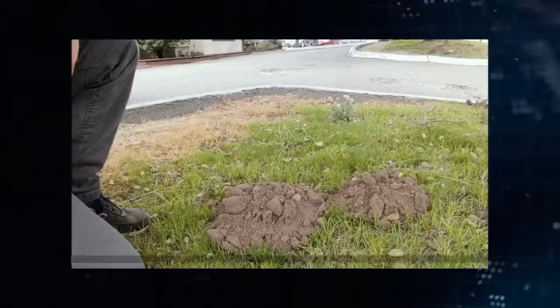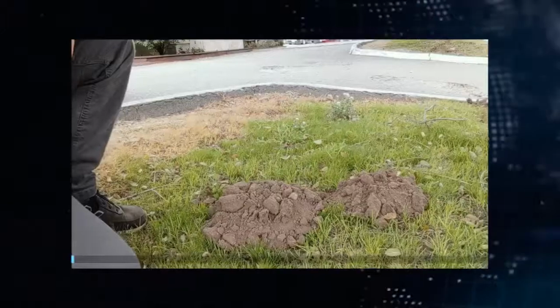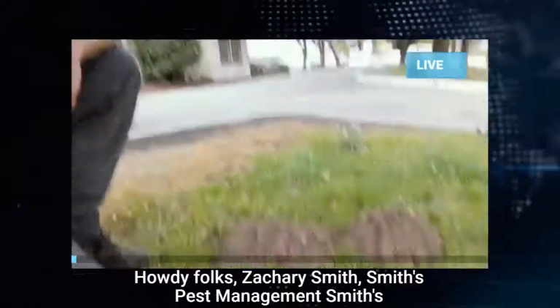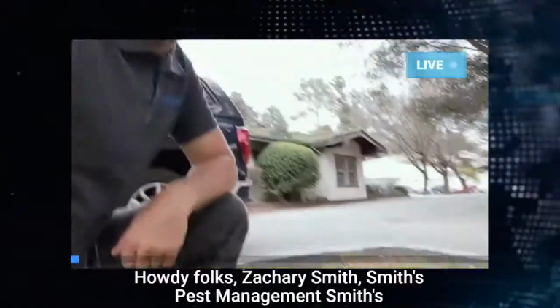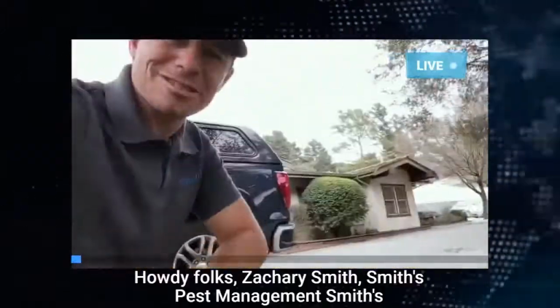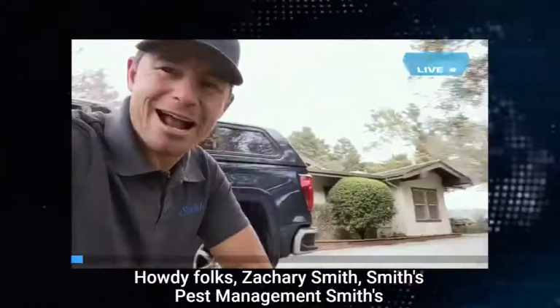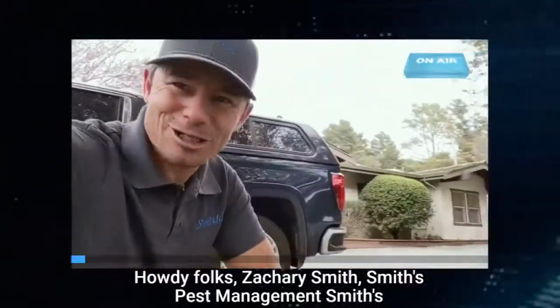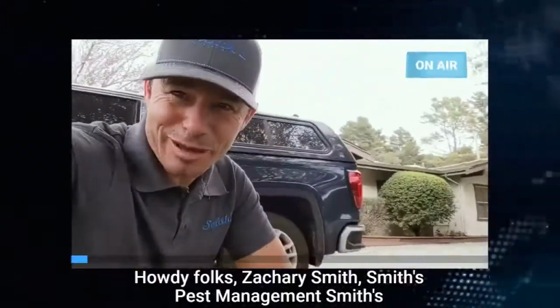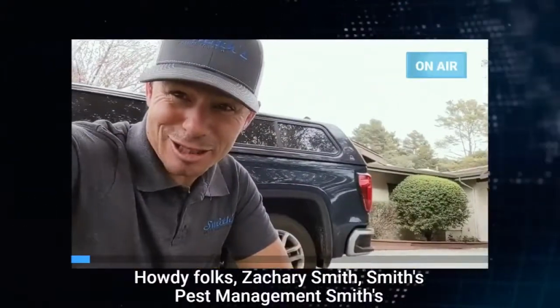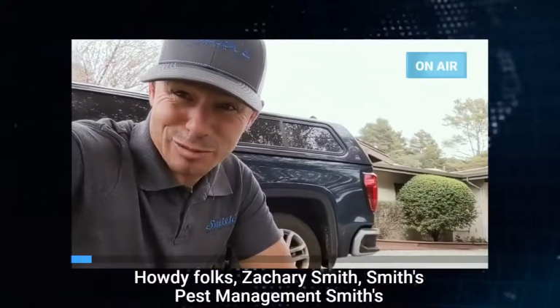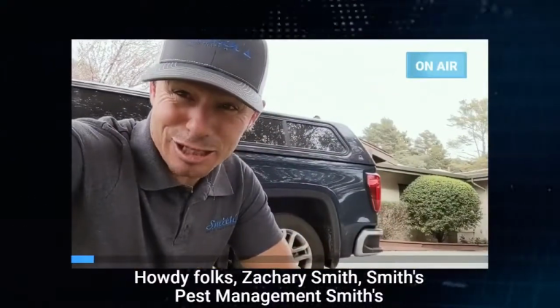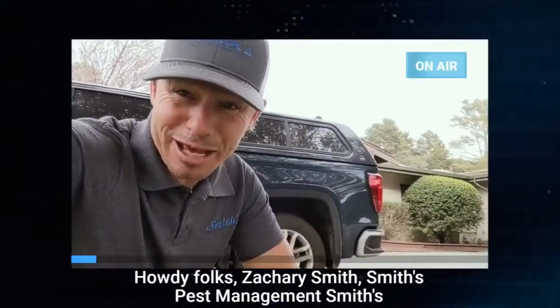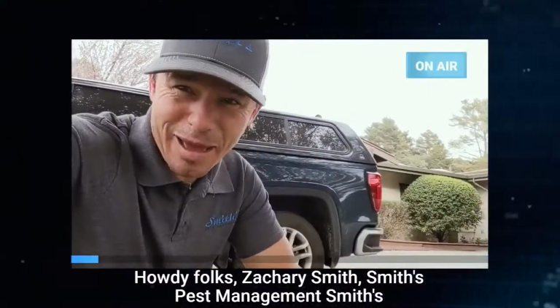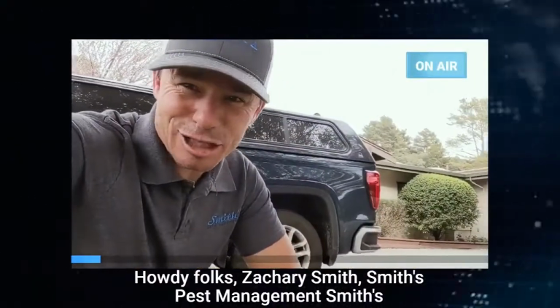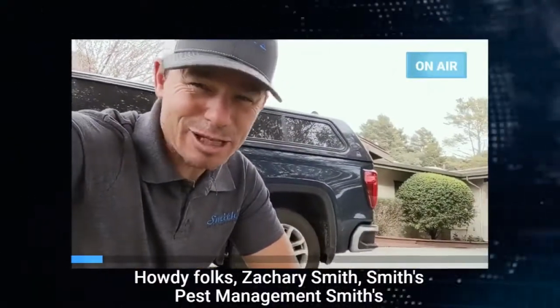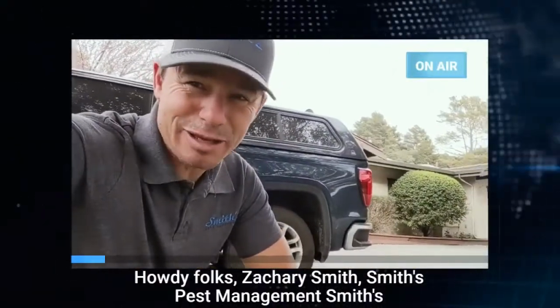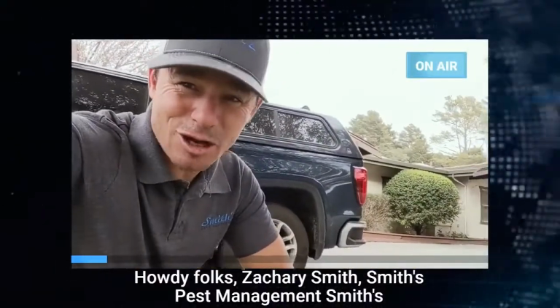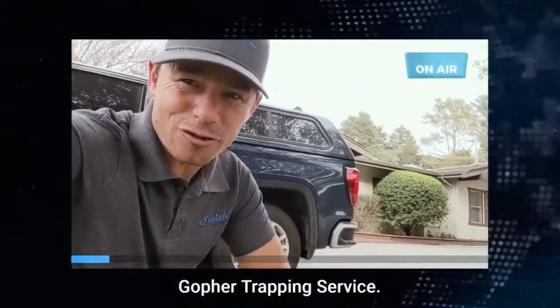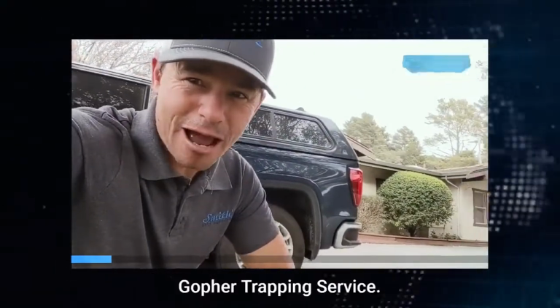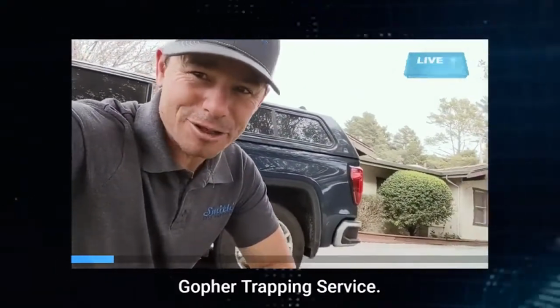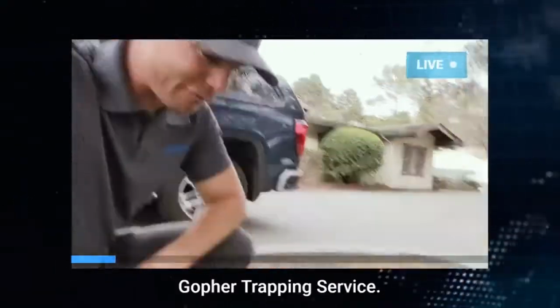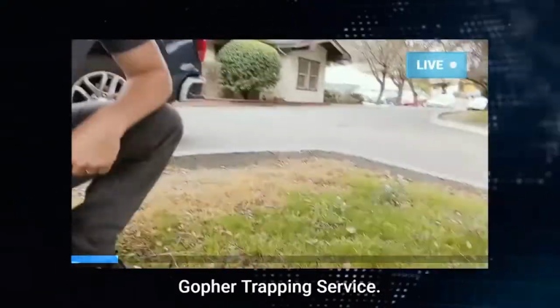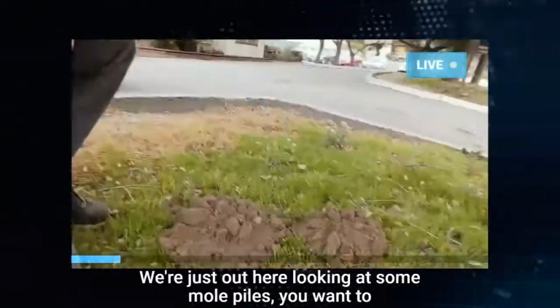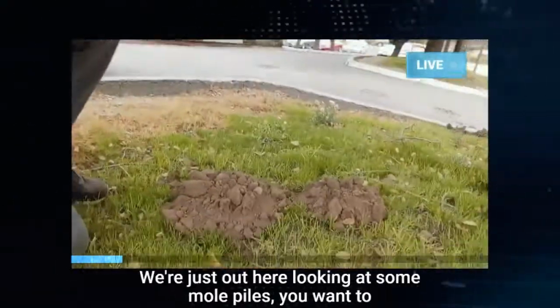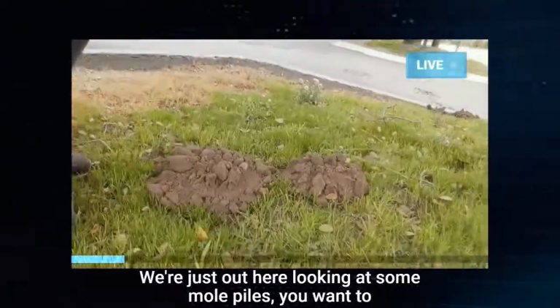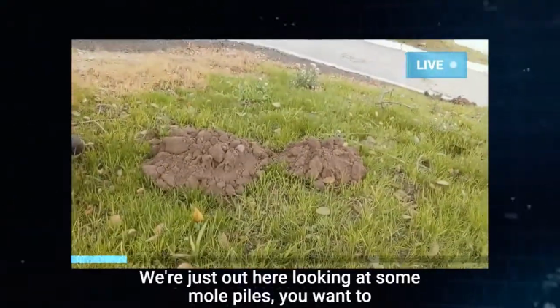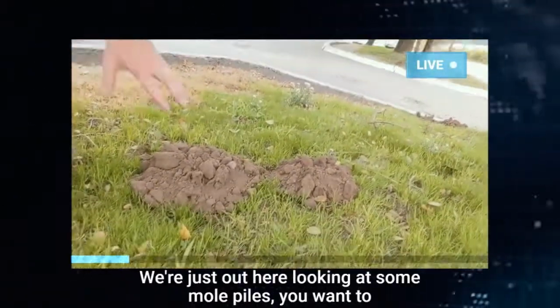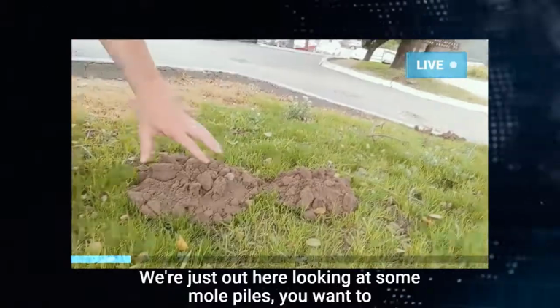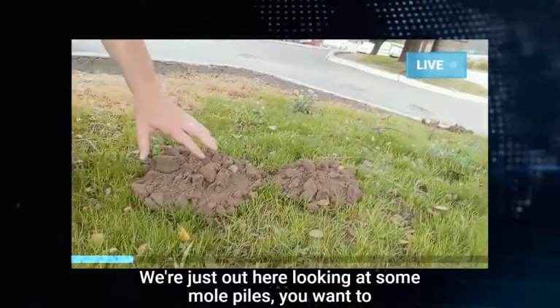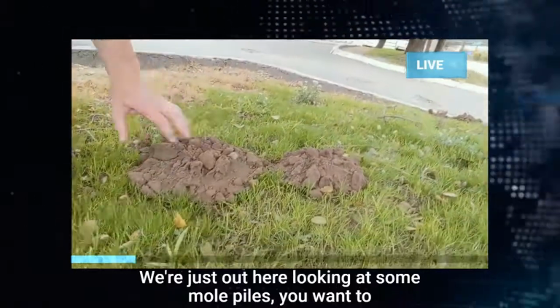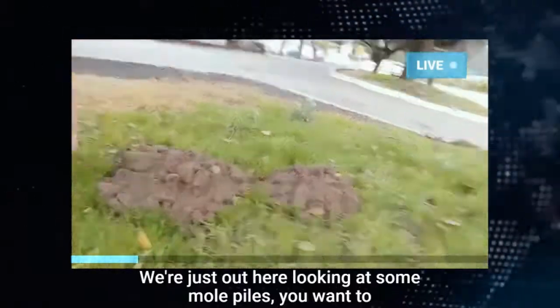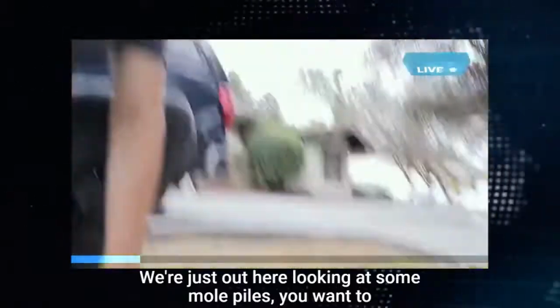Howdy folks, Zachary Smith, Smith's Pest Management, Smith's Gopher Trapping Service. We're just out here looking at some mole piles.